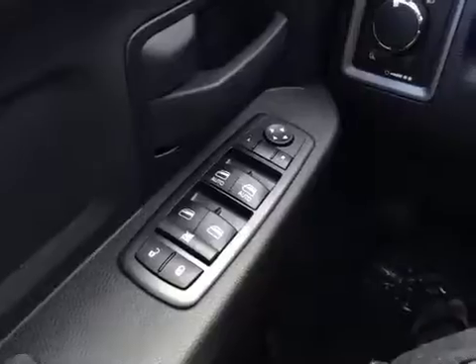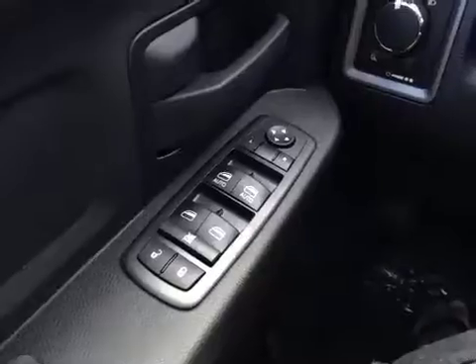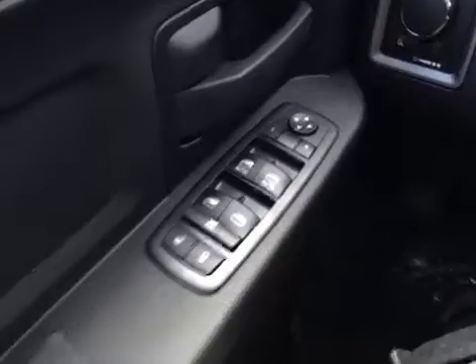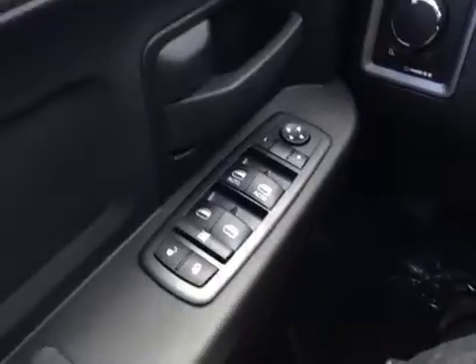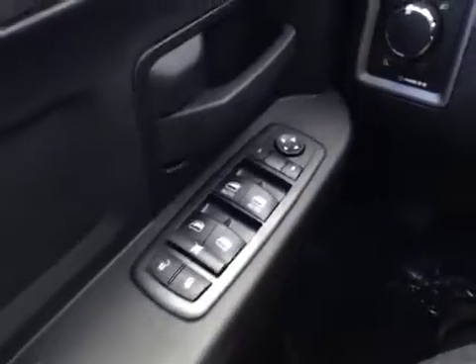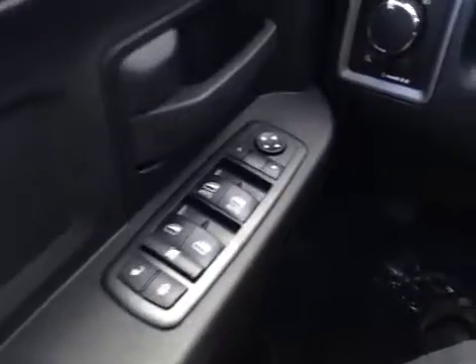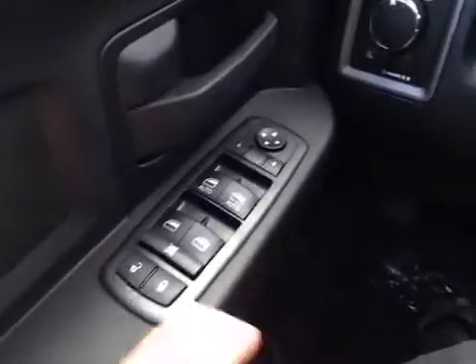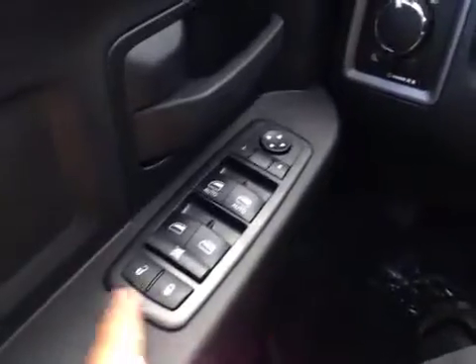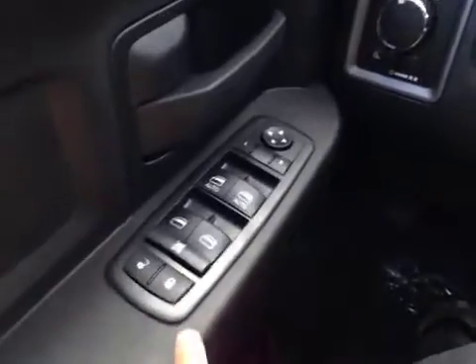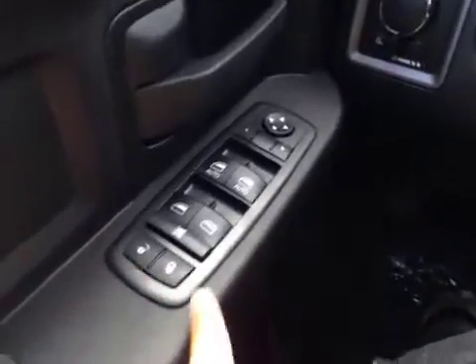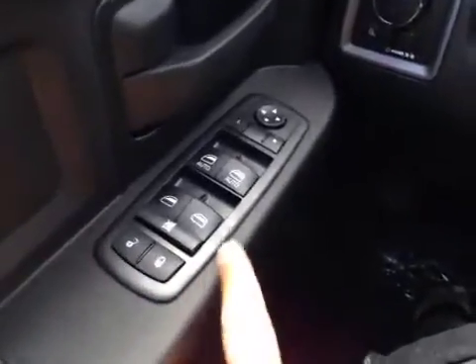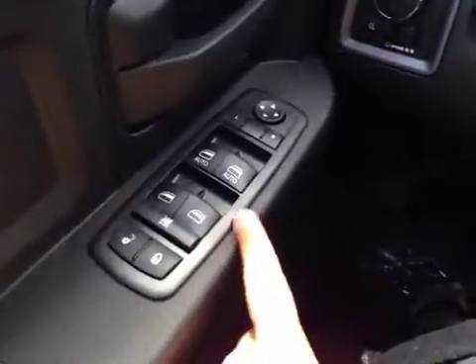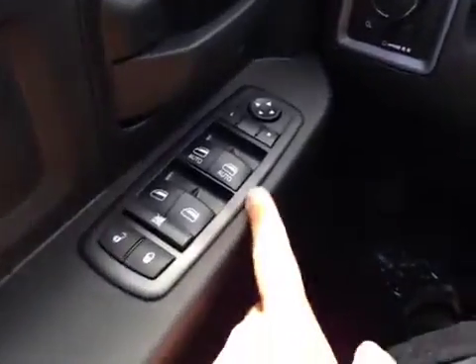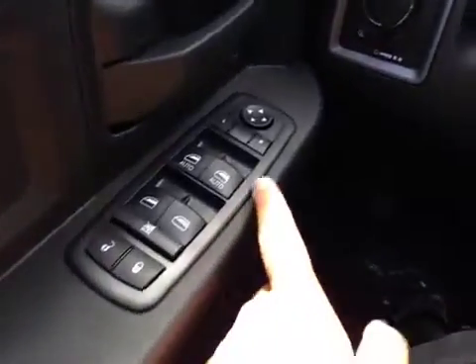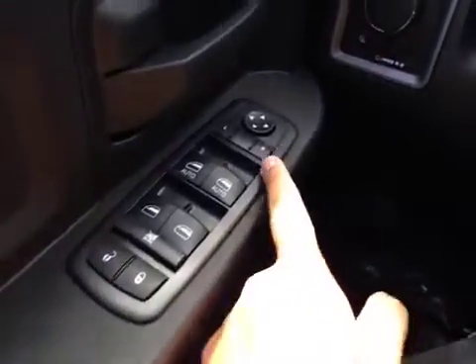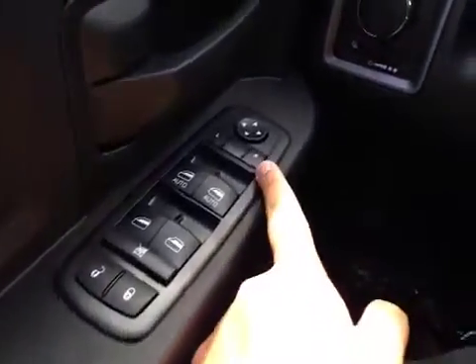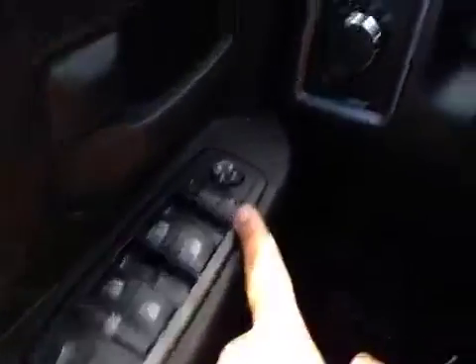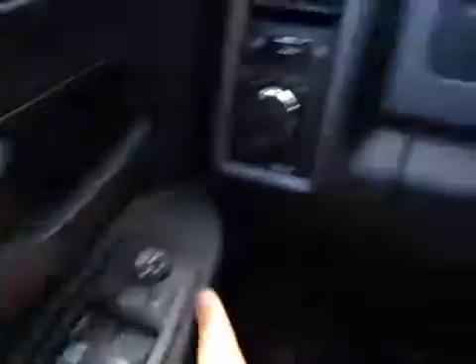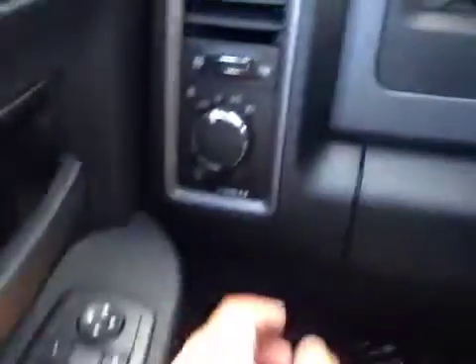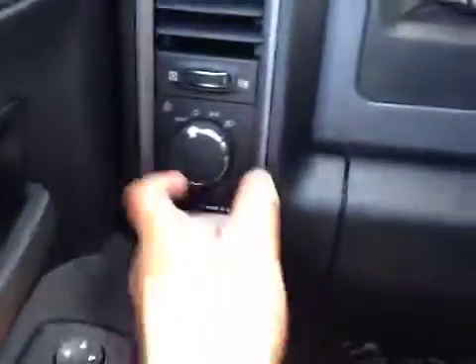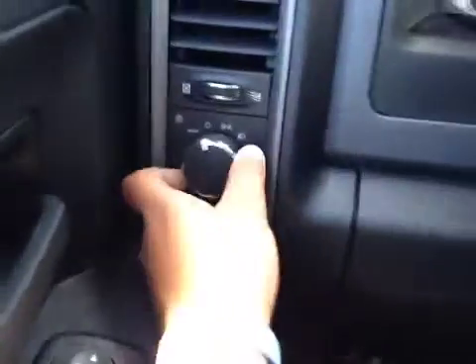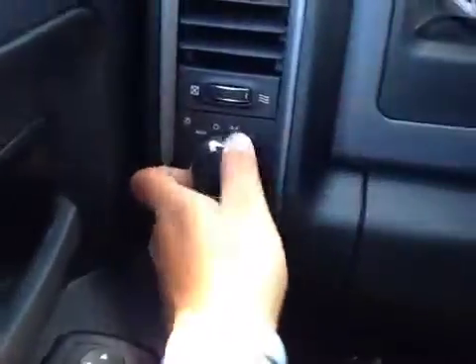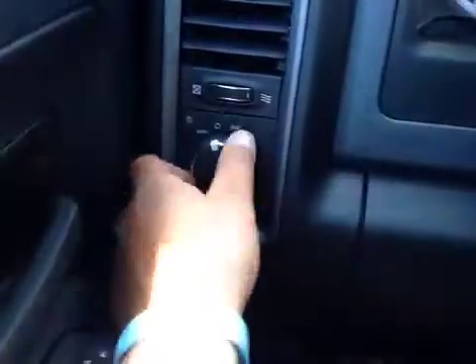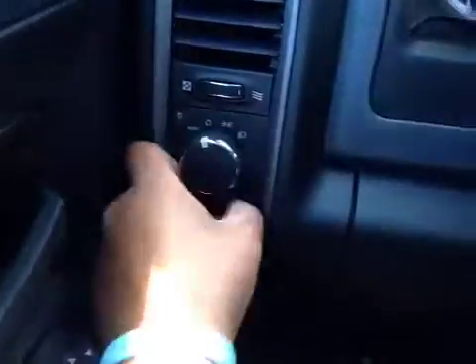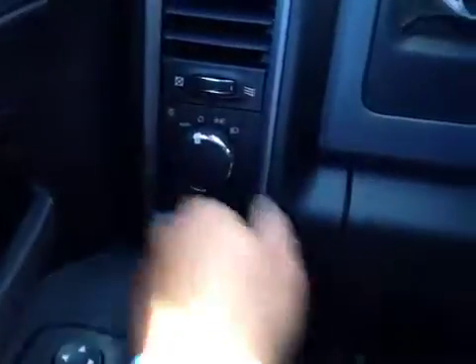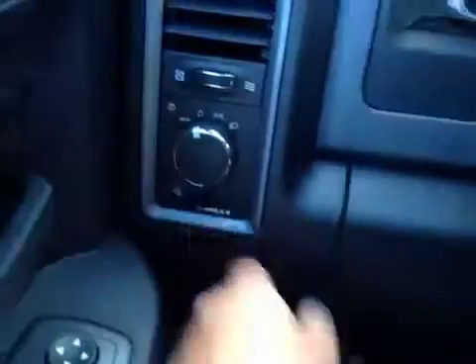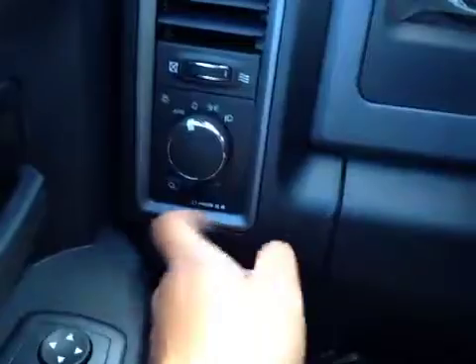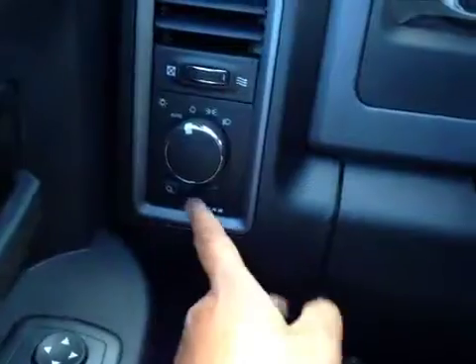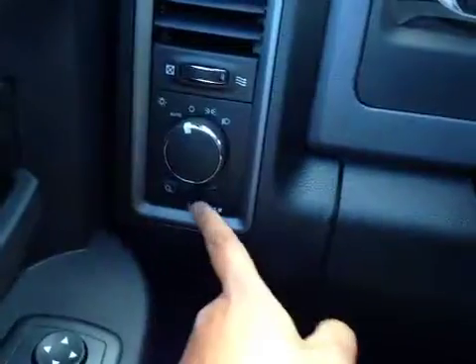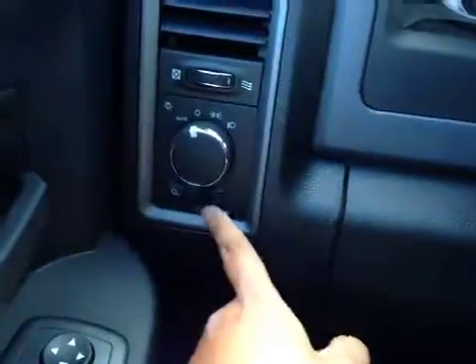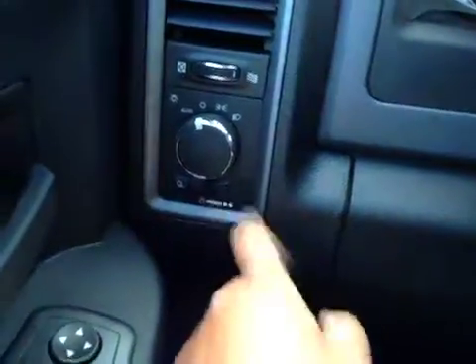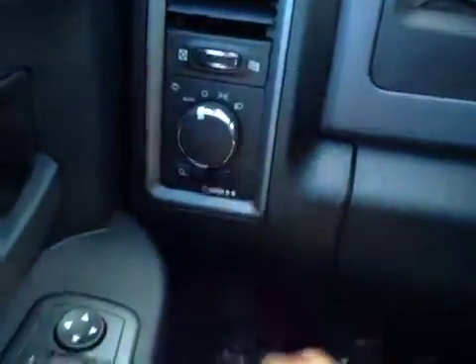On the driver's side we have power locks, power windows, power mirrors, your lights as well as your dash lights.